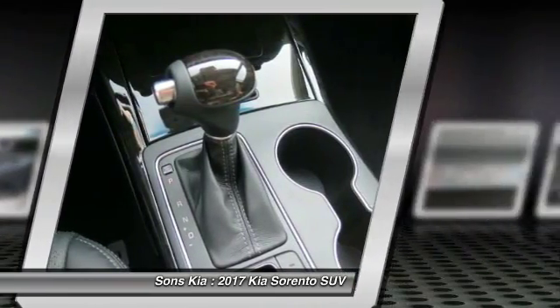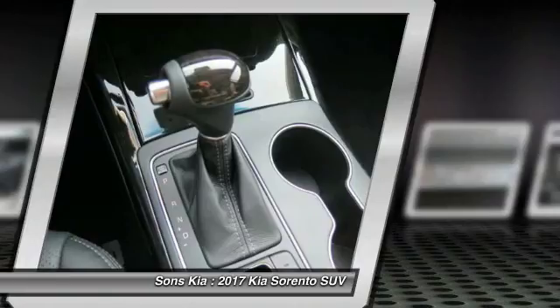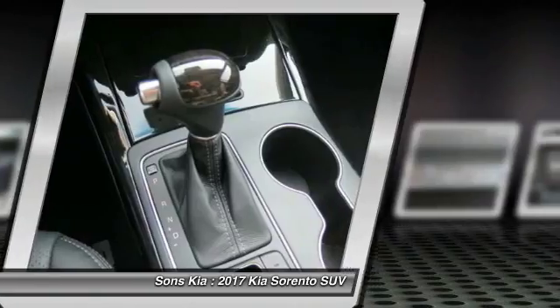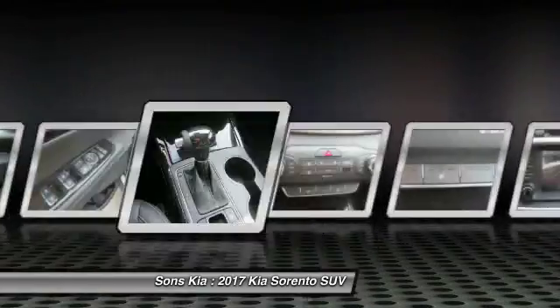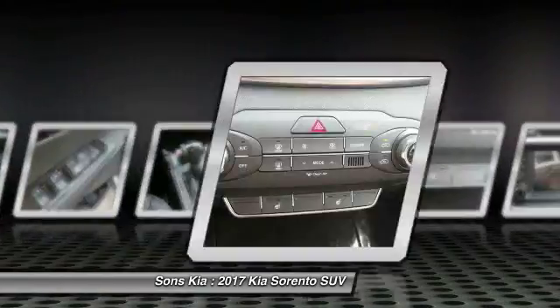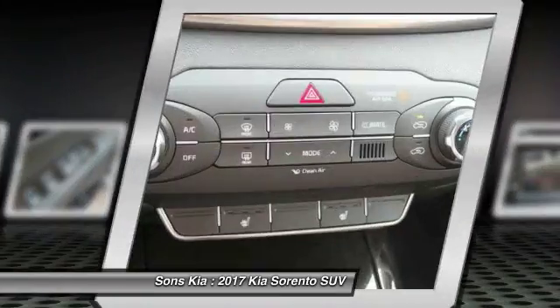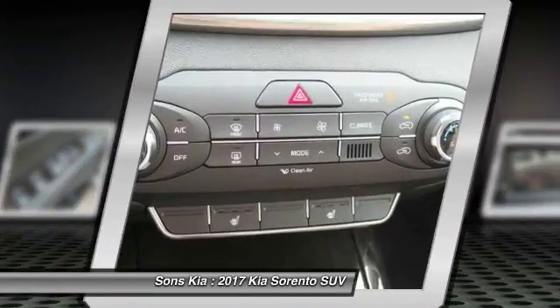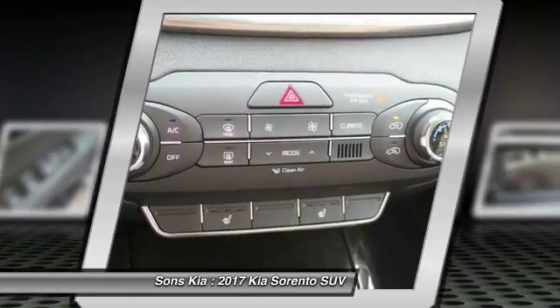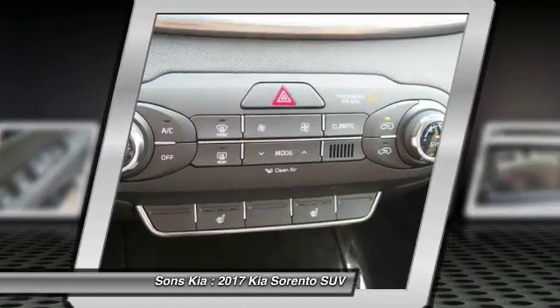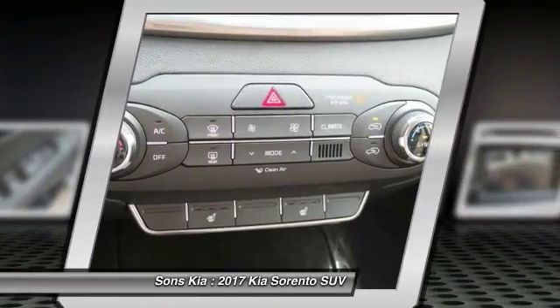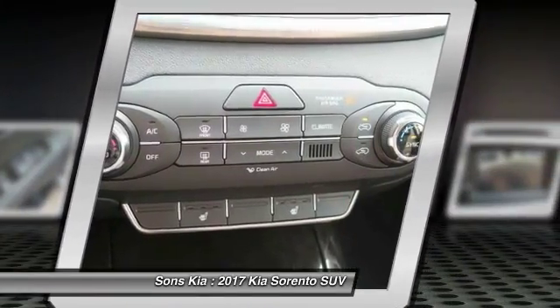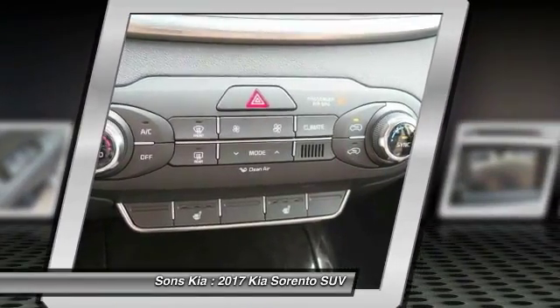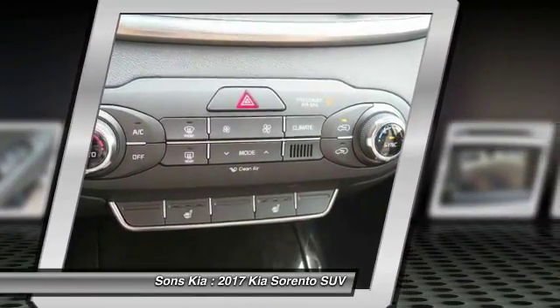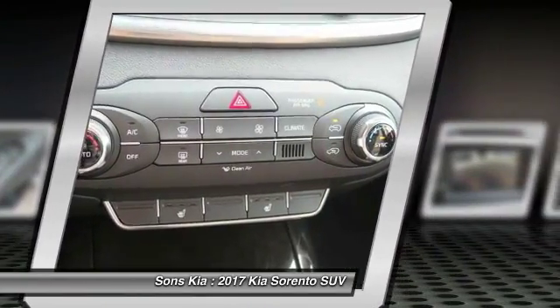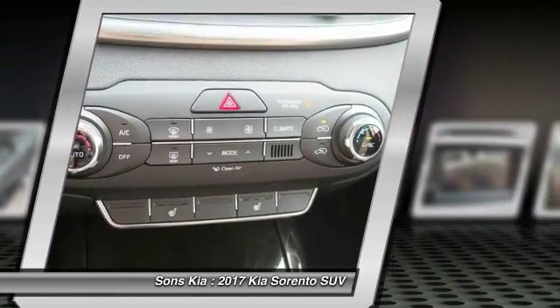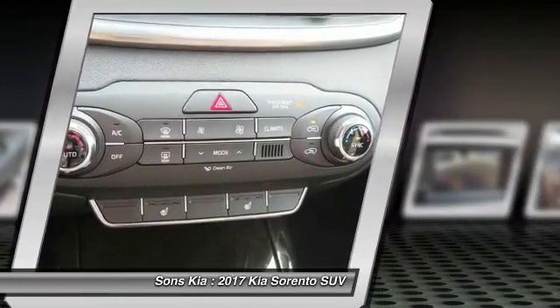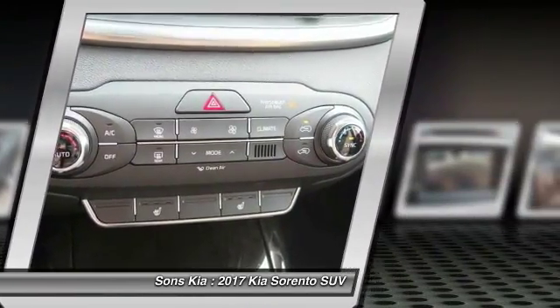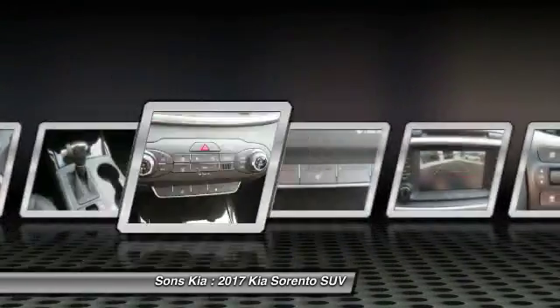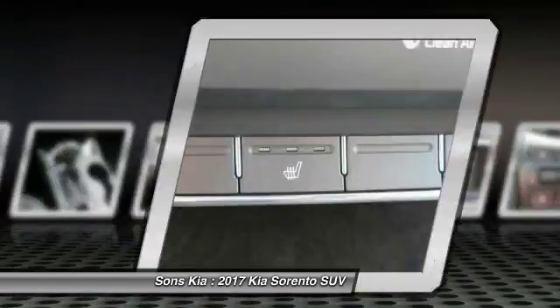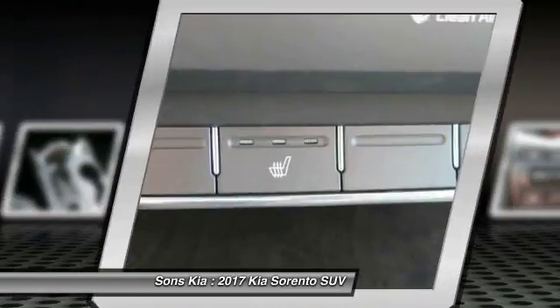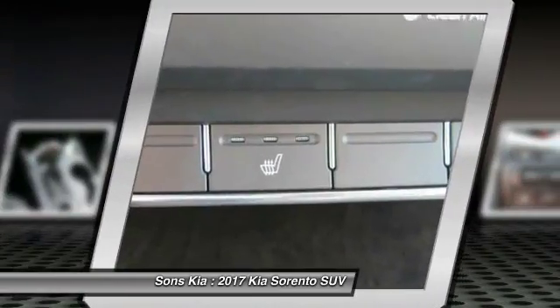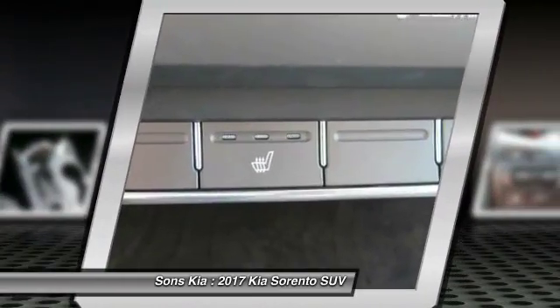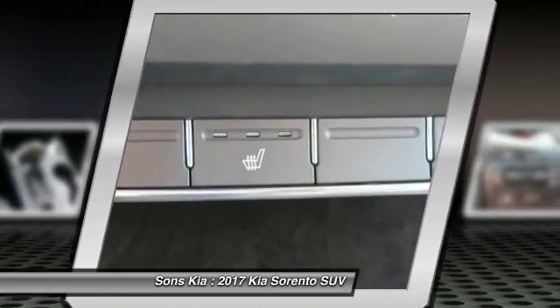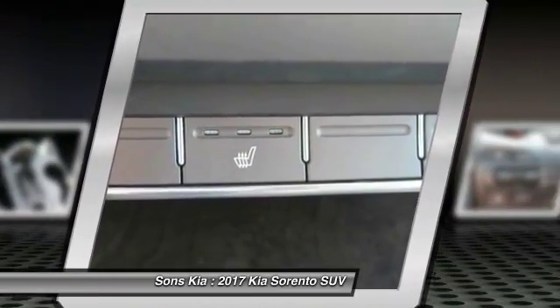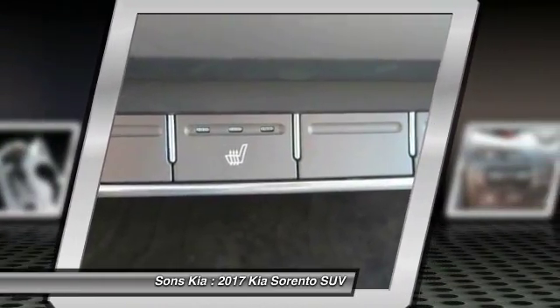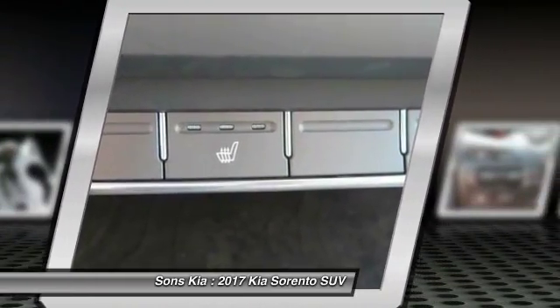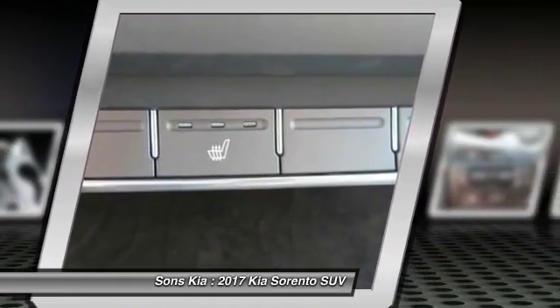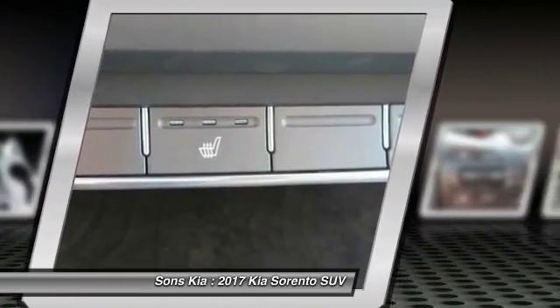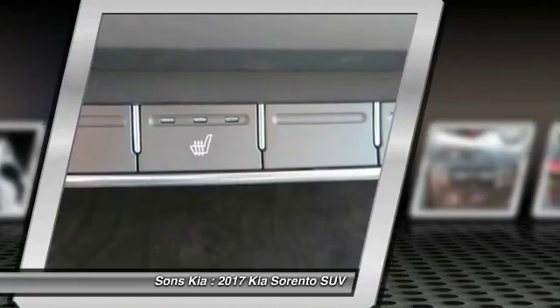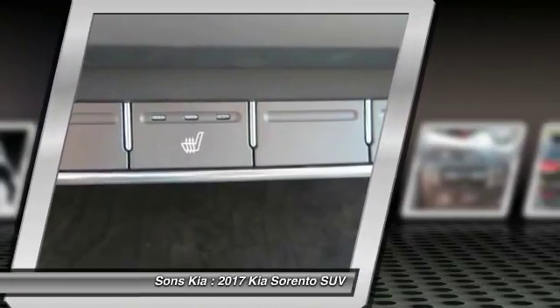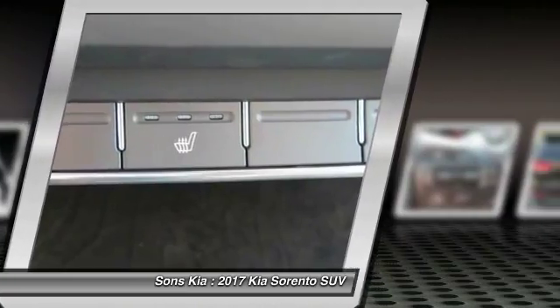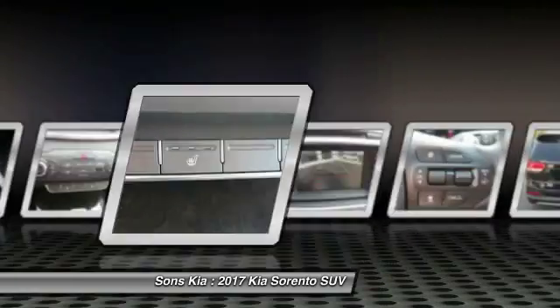Power steering, aluminum wheels, cruise control, hands-free communication, climate control, multi-zone.